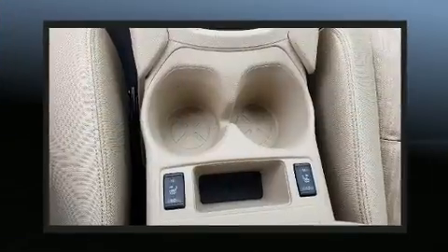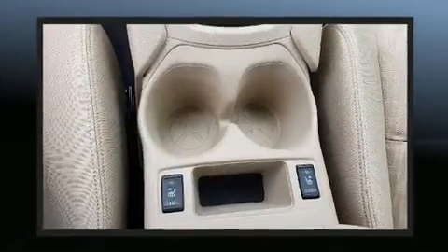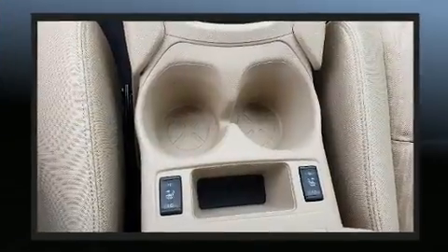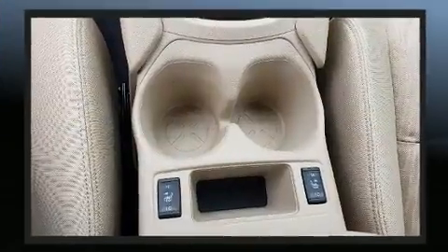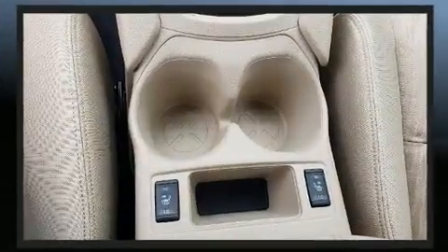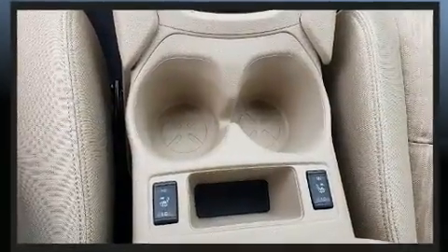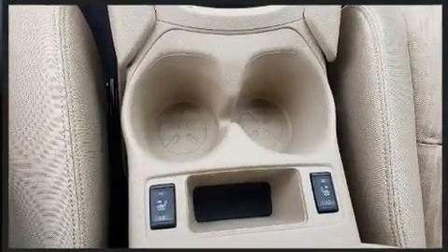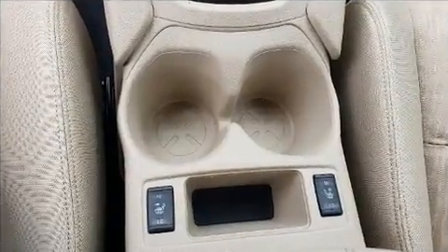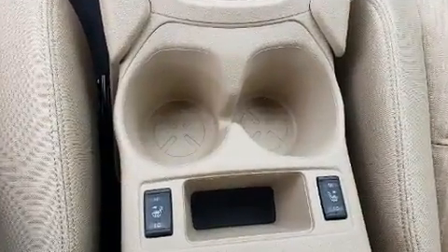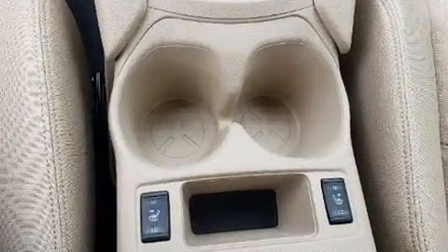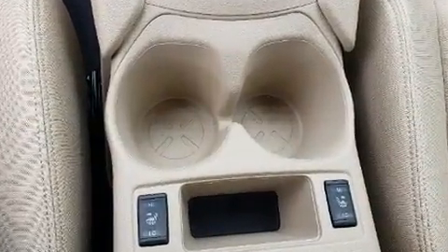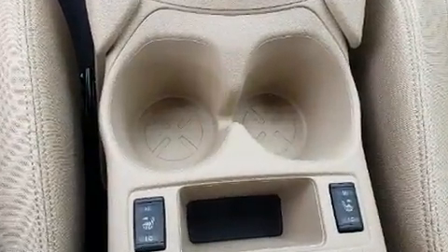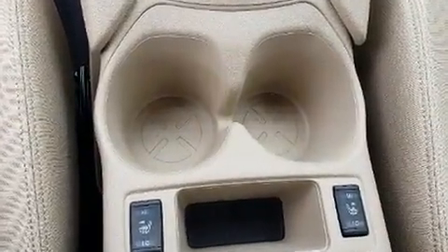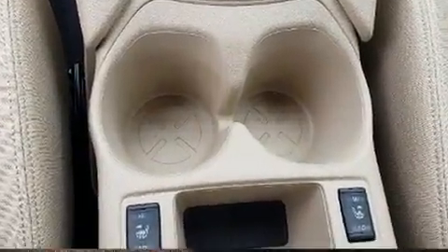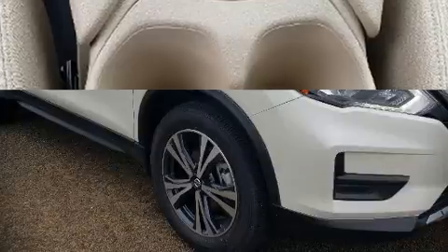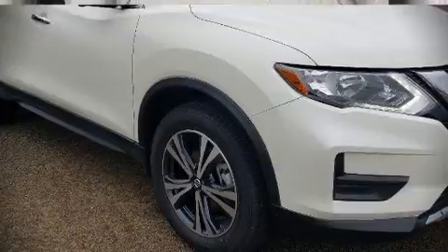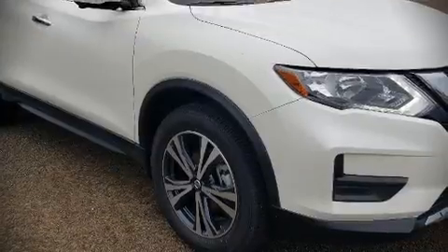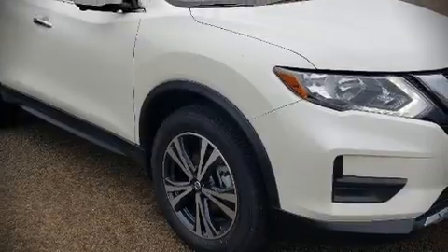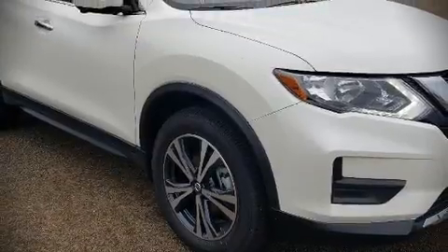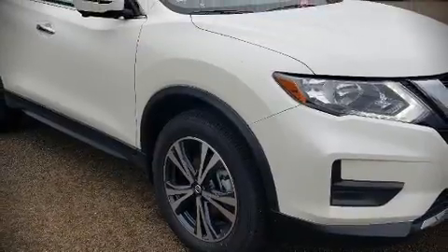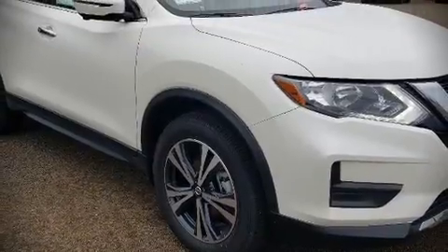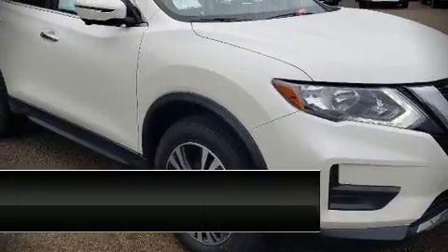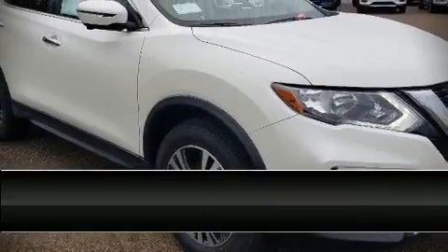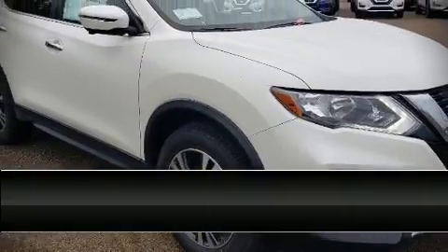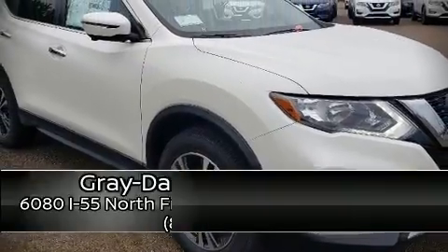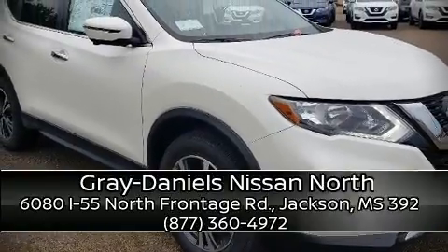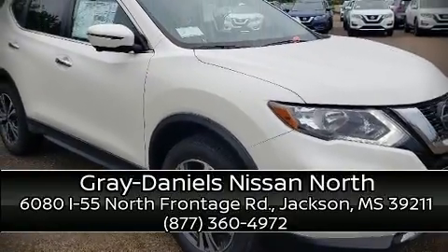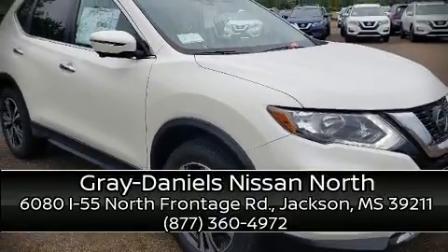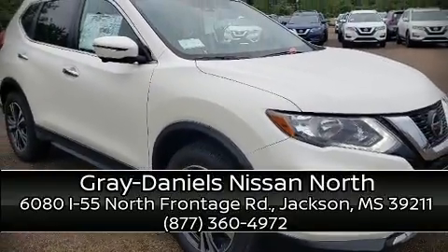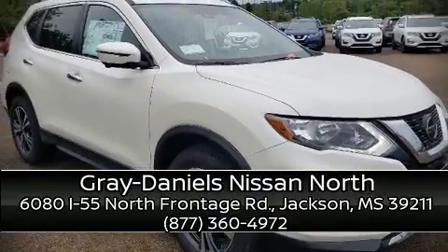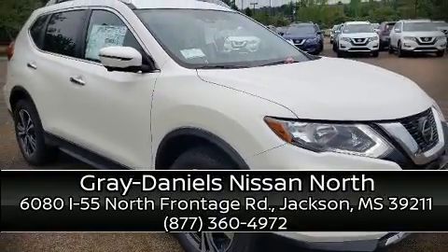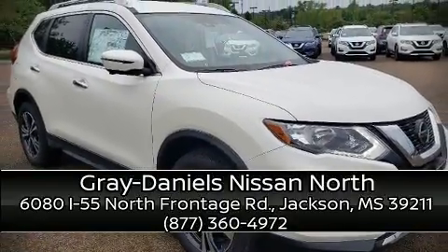Our experienced sales staff is eager to share its knowledge and enthusiasm with you. Stop in and take a test drive.